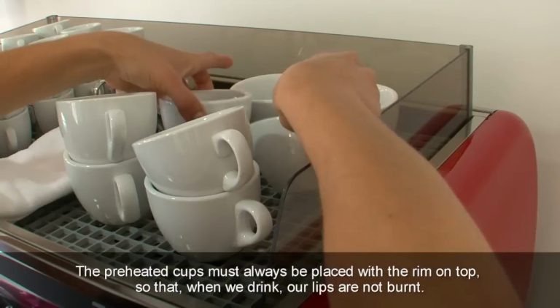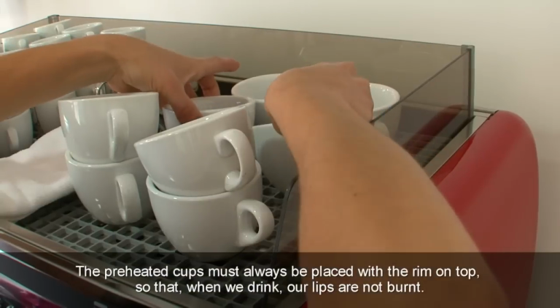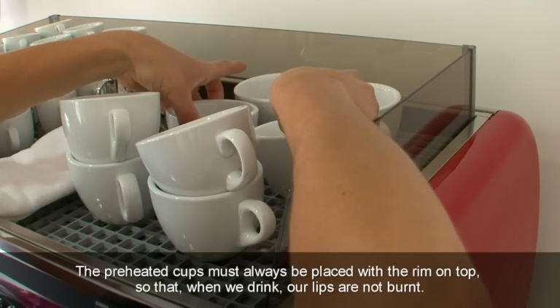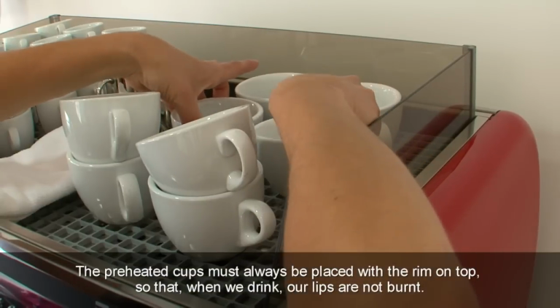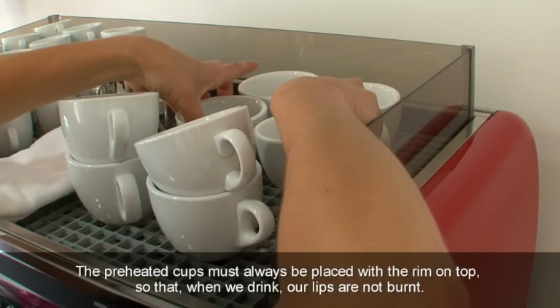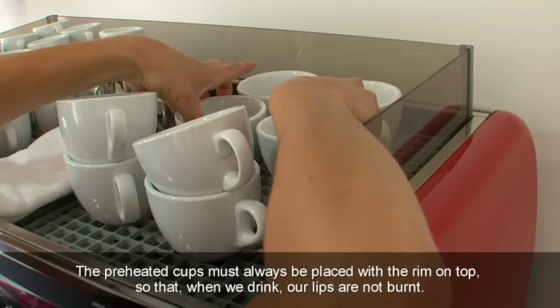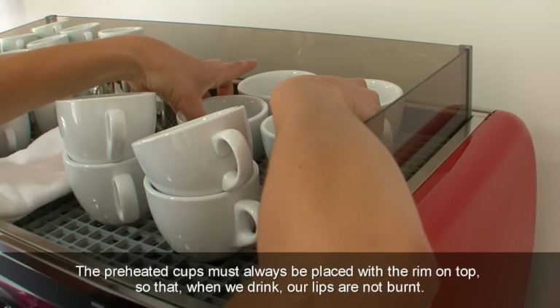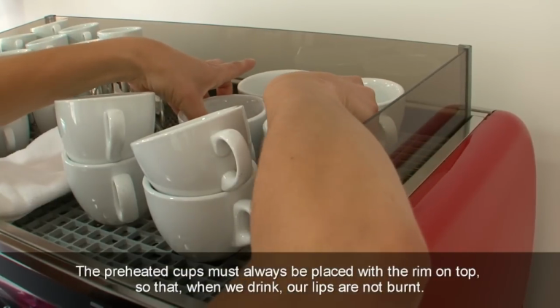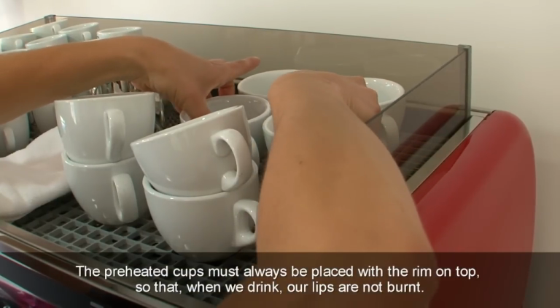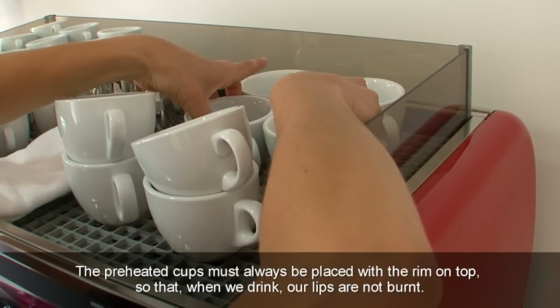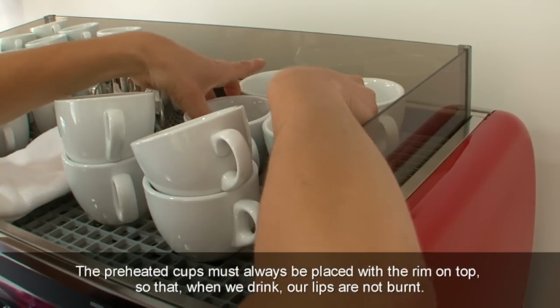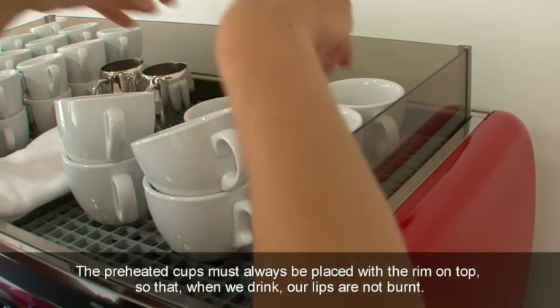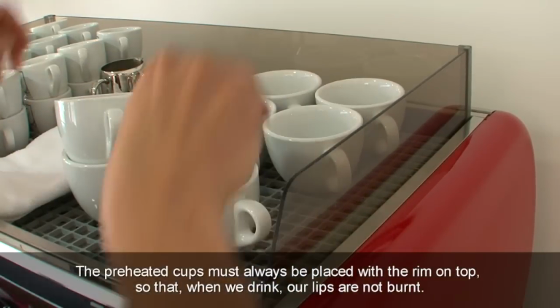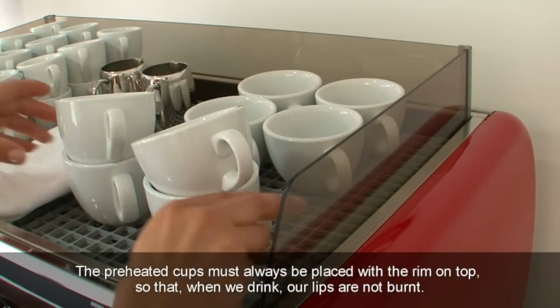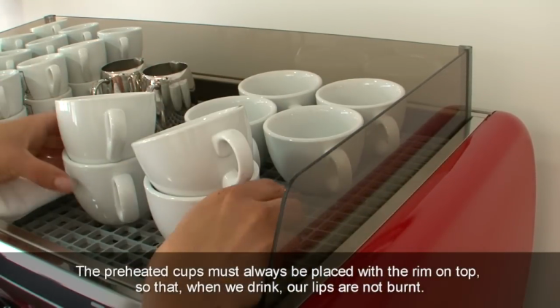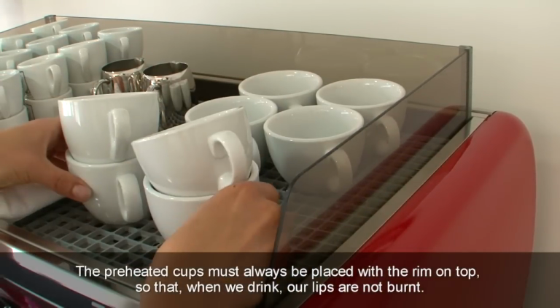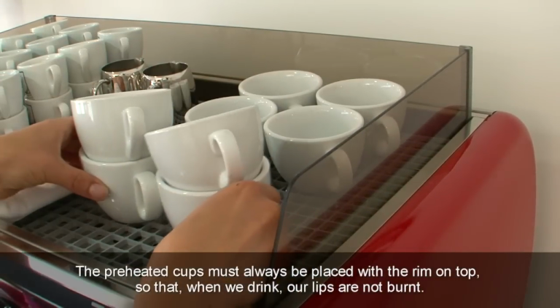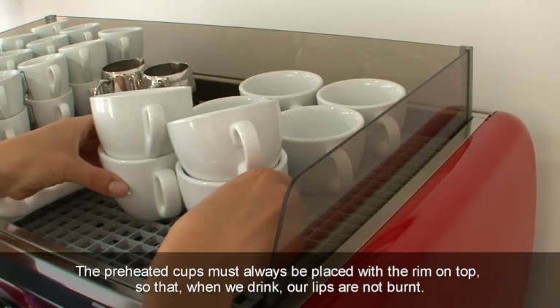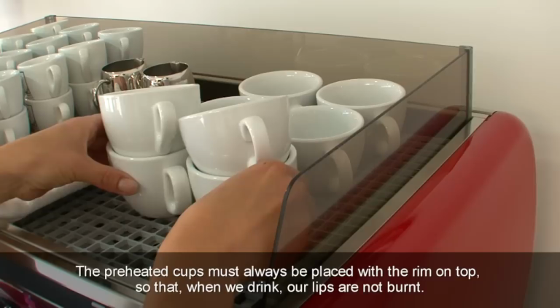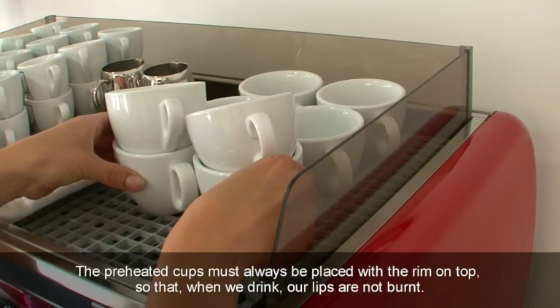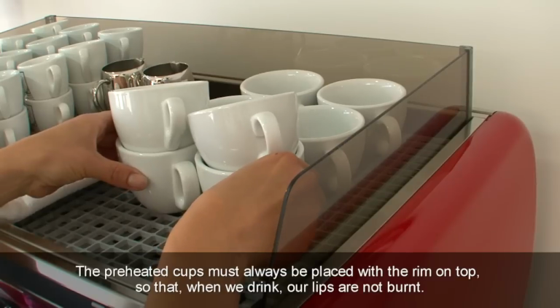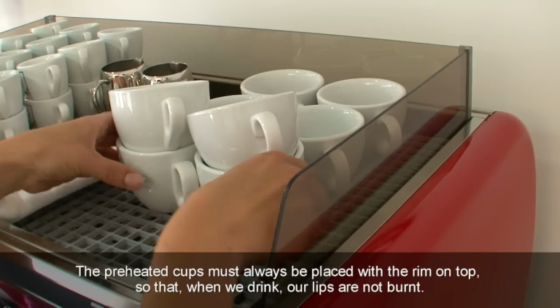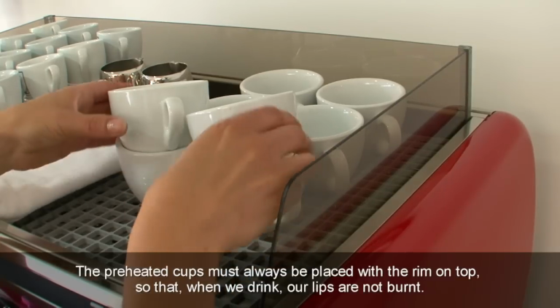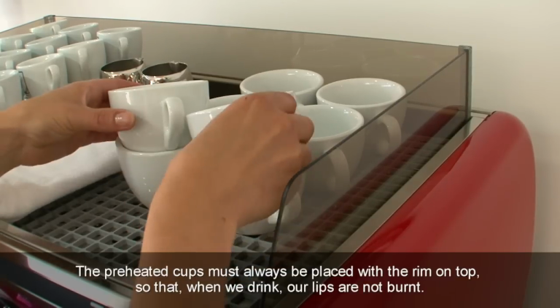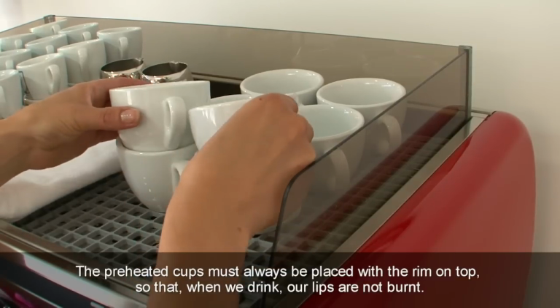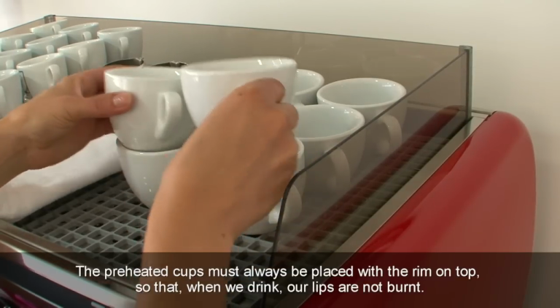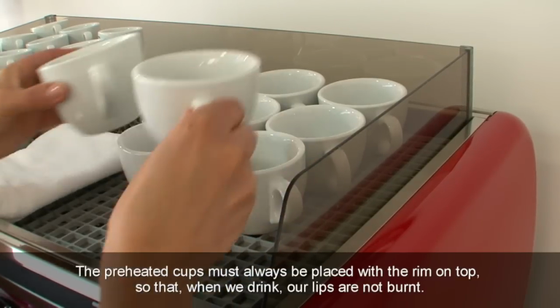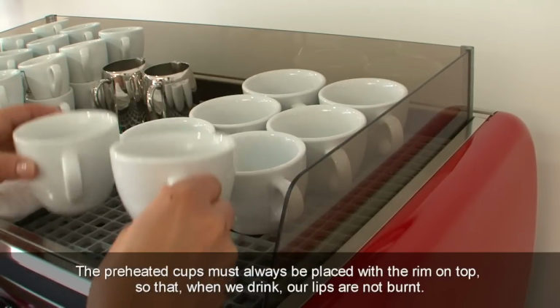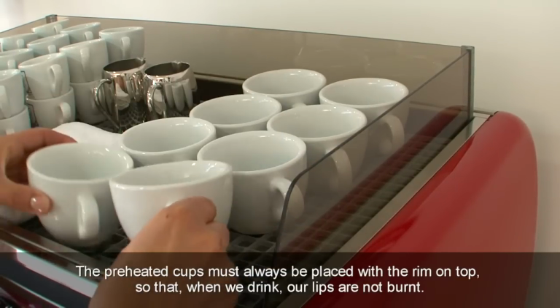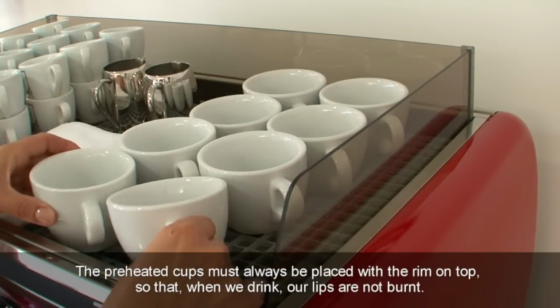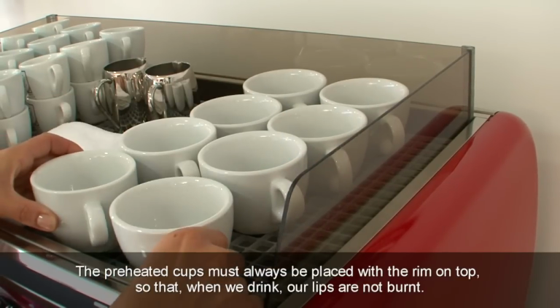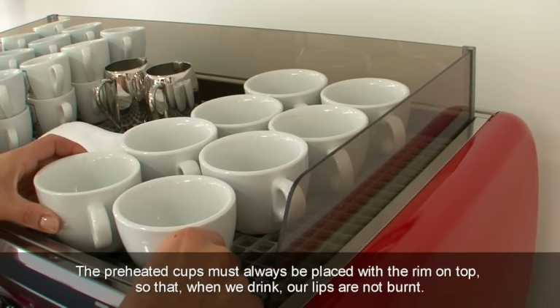The preheated cups must always be placed with the rim on top so that, when we drink, our lips are not burnt.